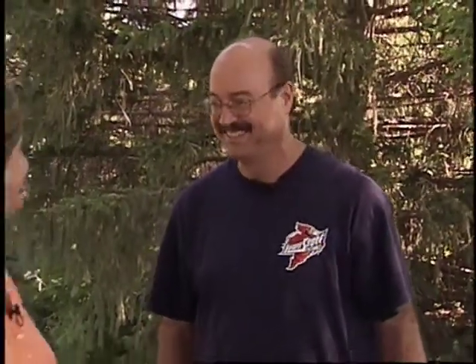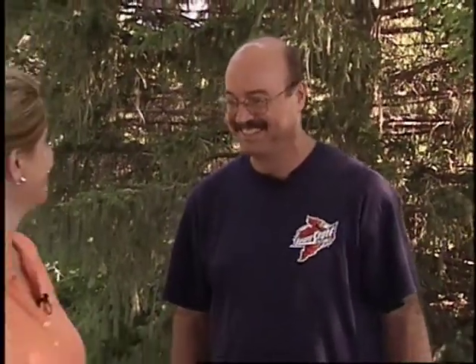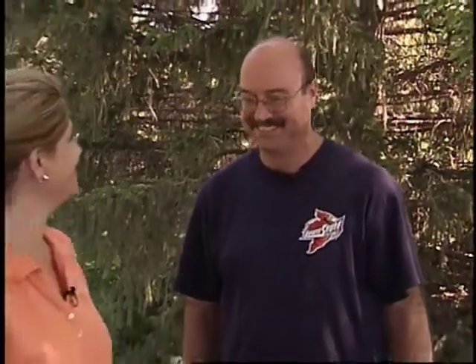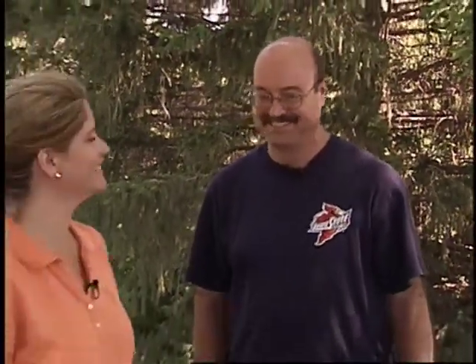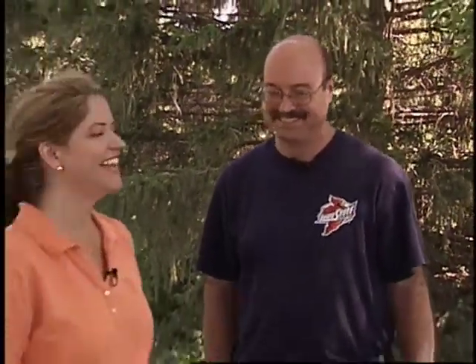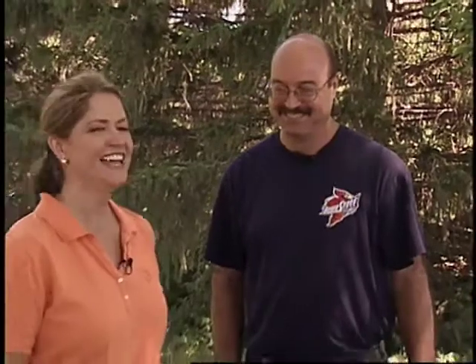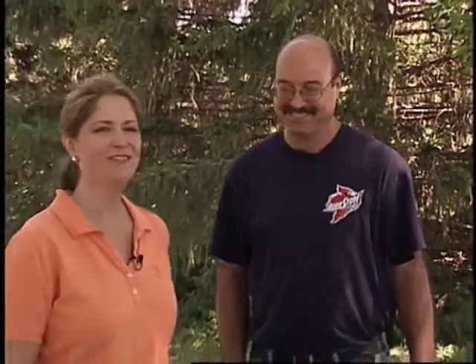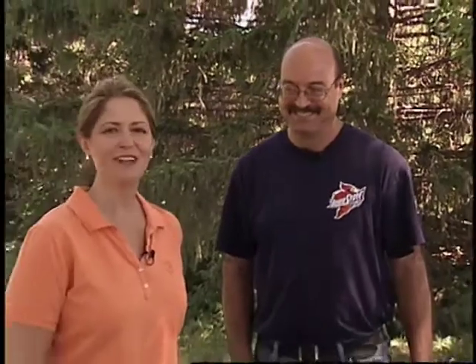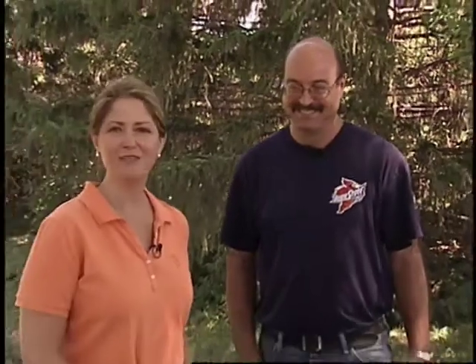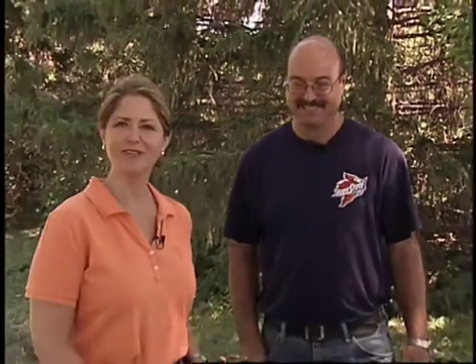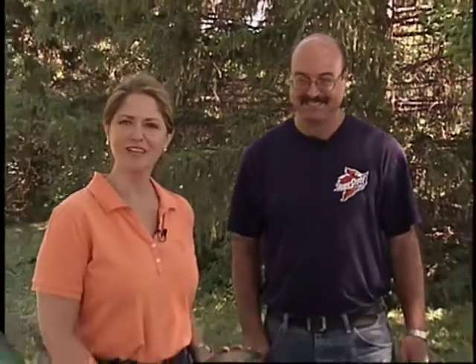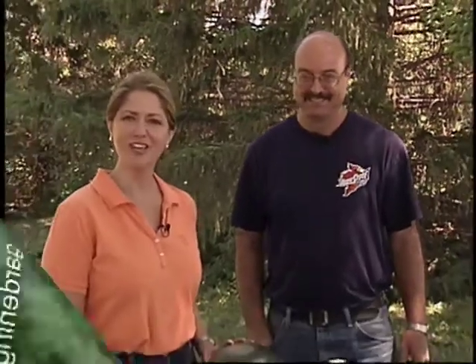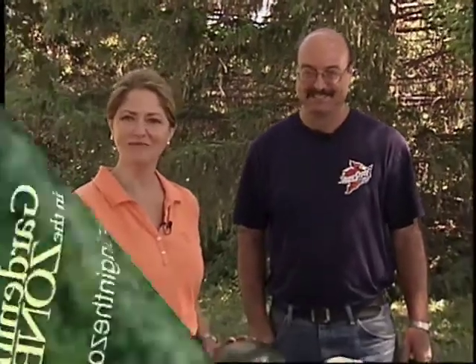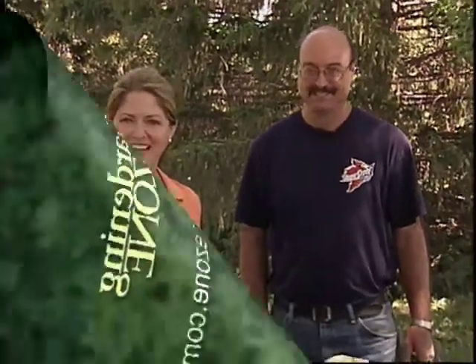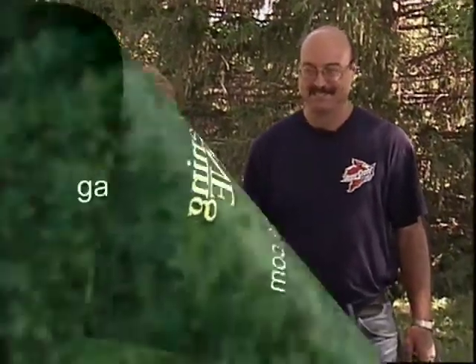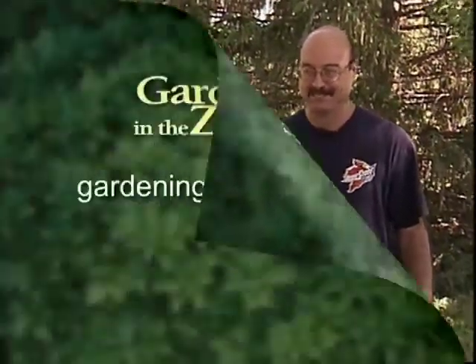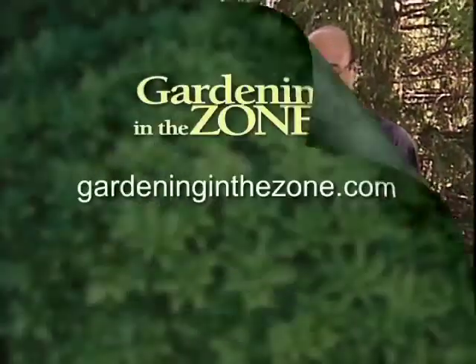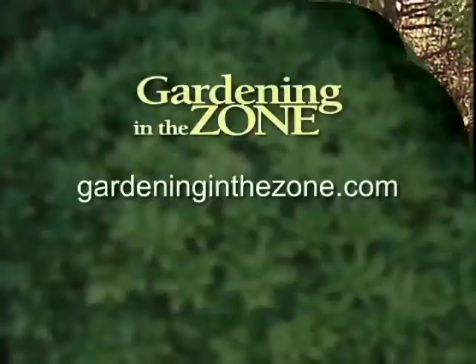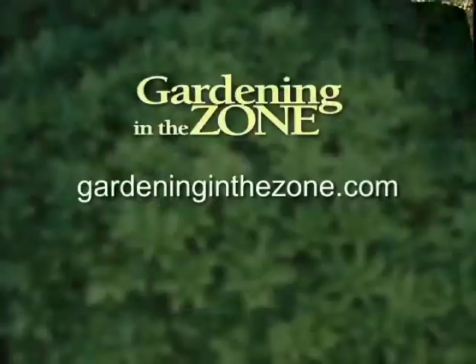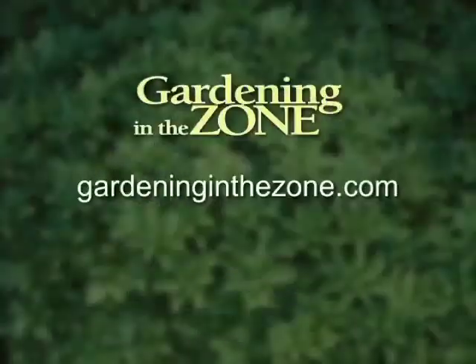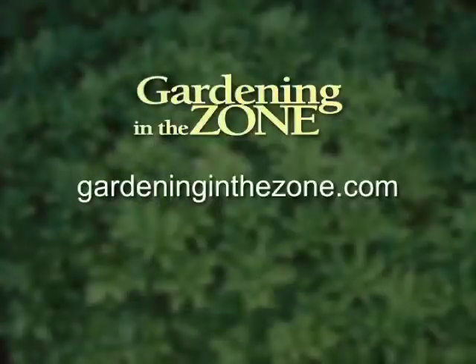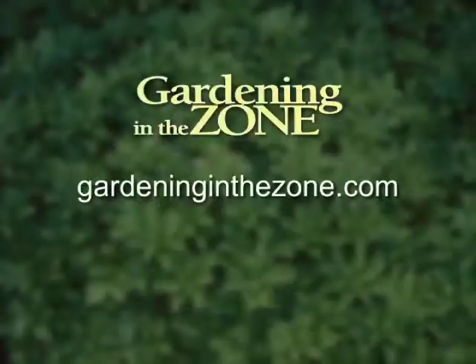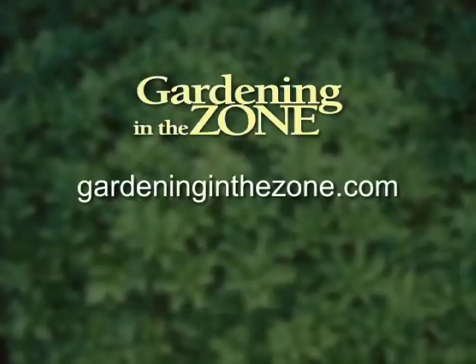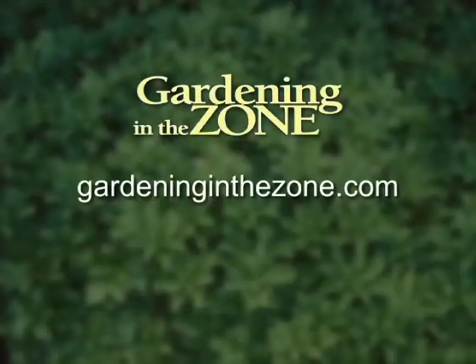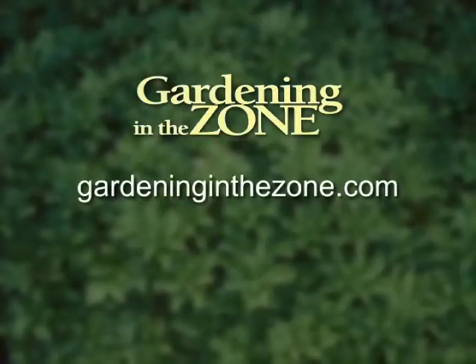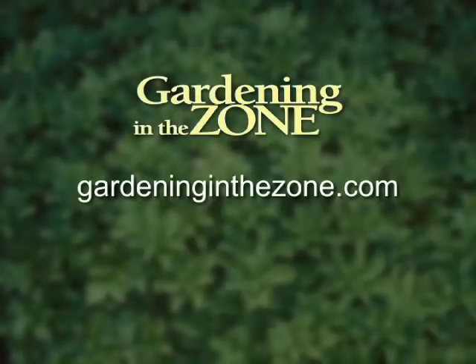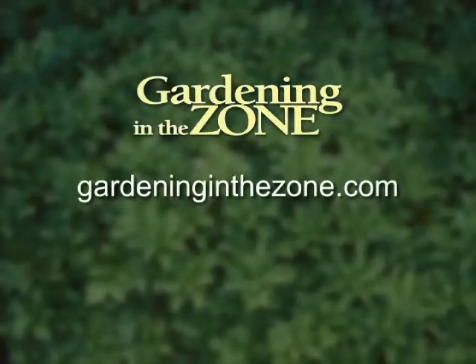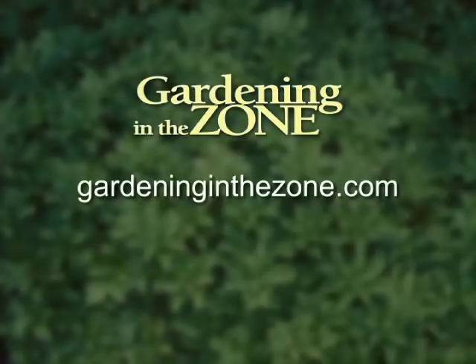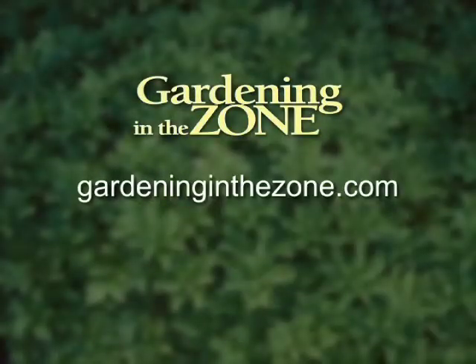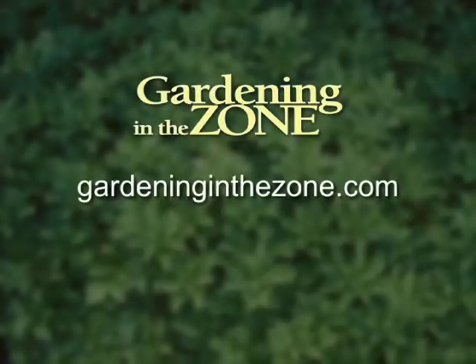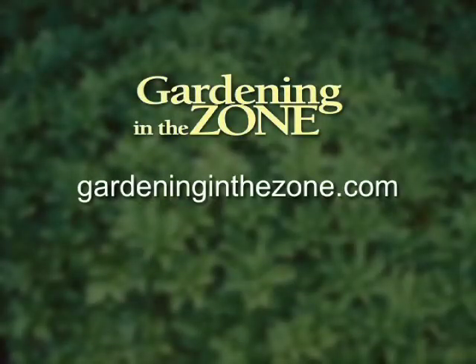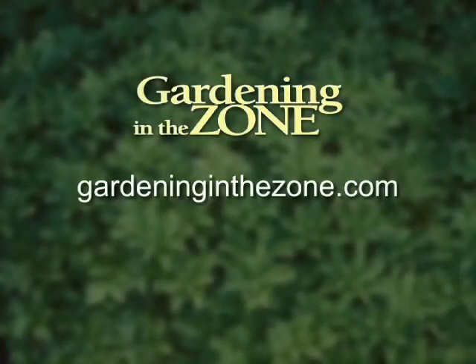Thanks for the tips. And if you would like more information on melons, be sure to log on to gardeninginthezone.com. I'm Liz Gilman.